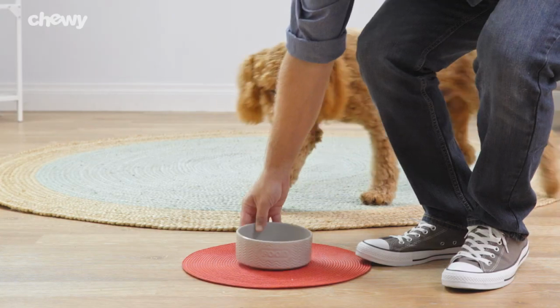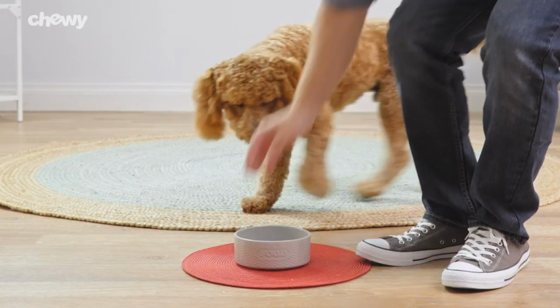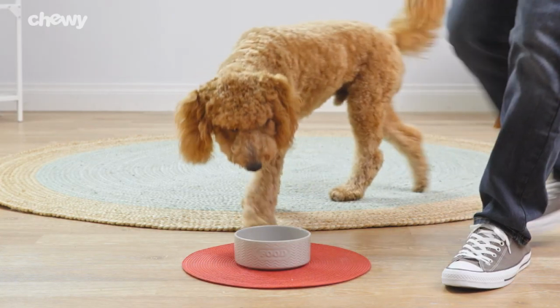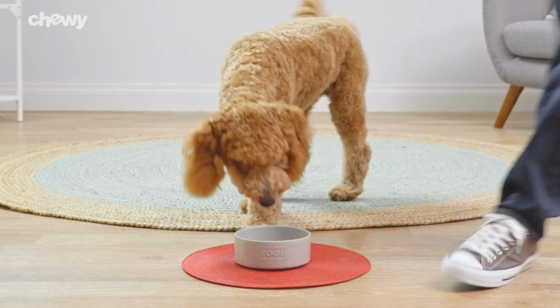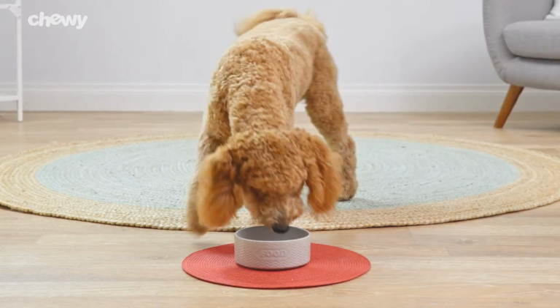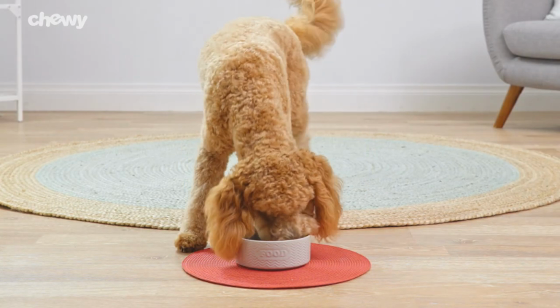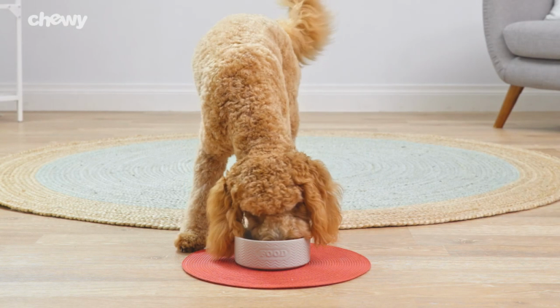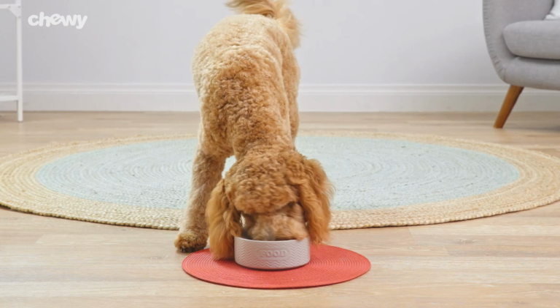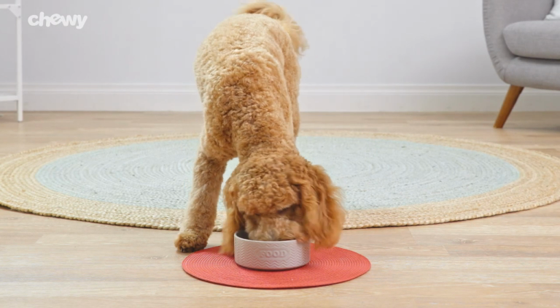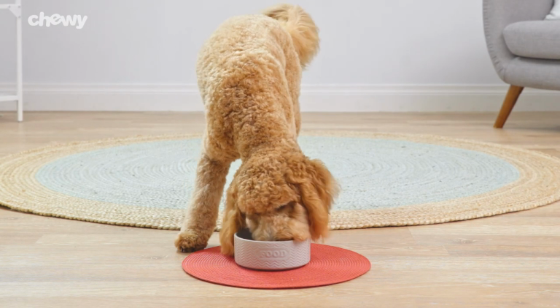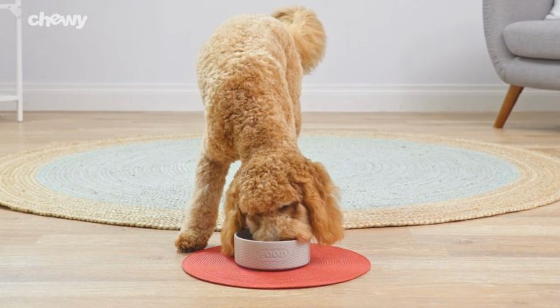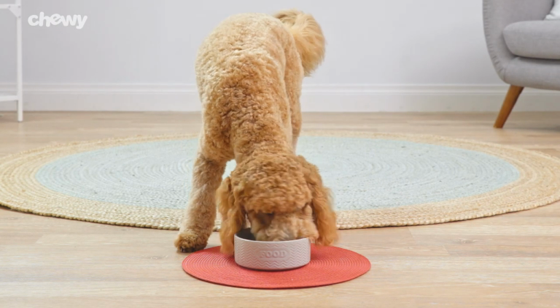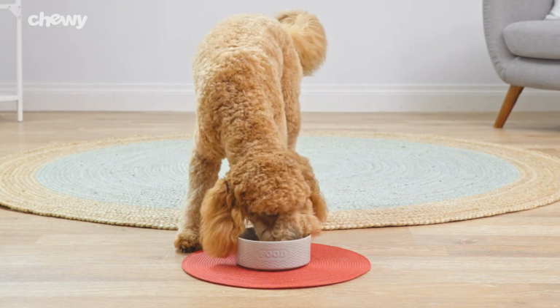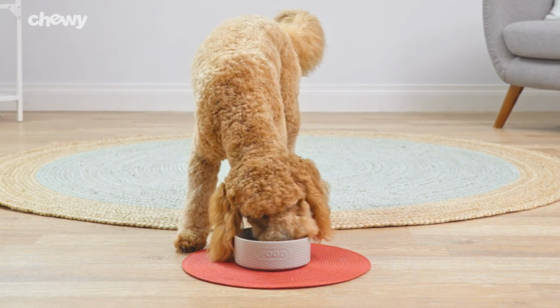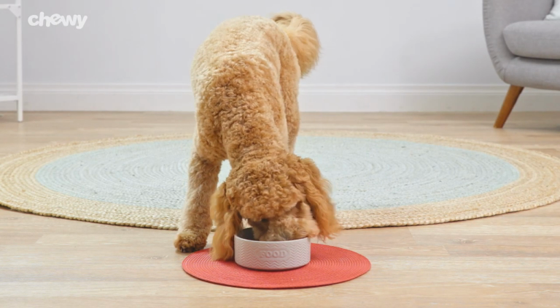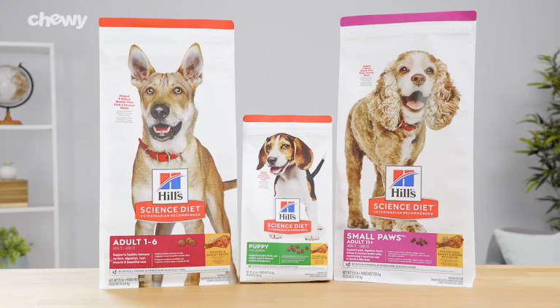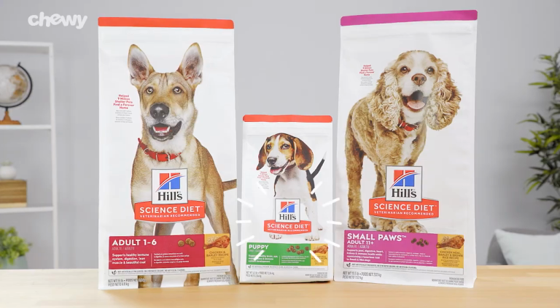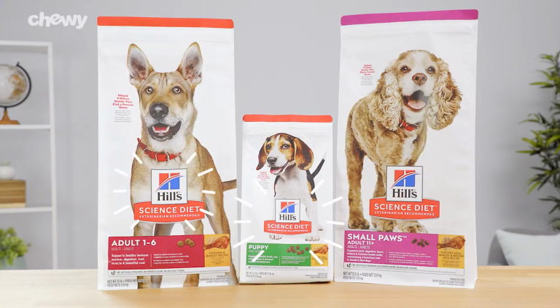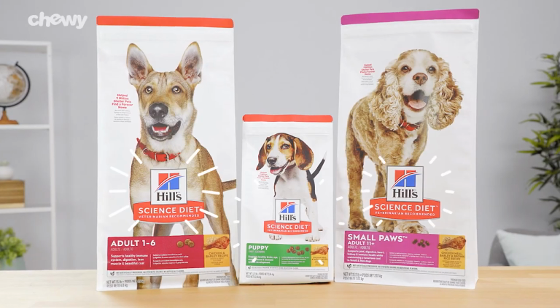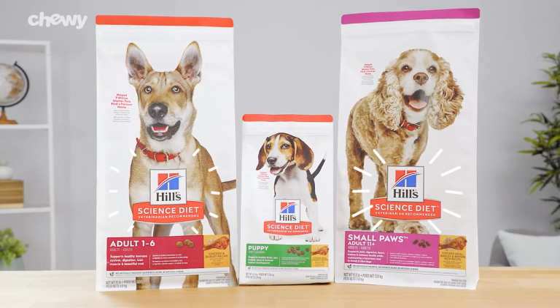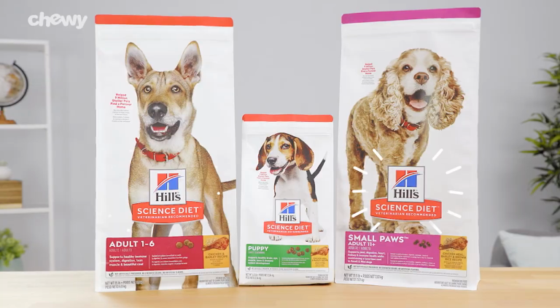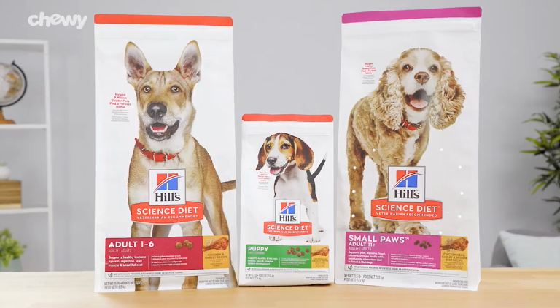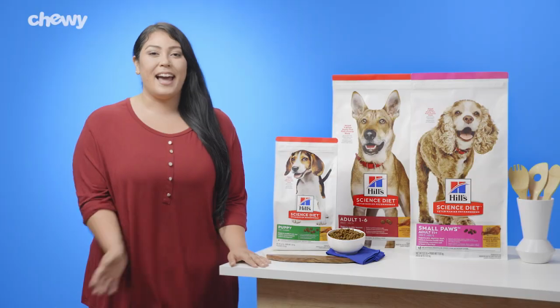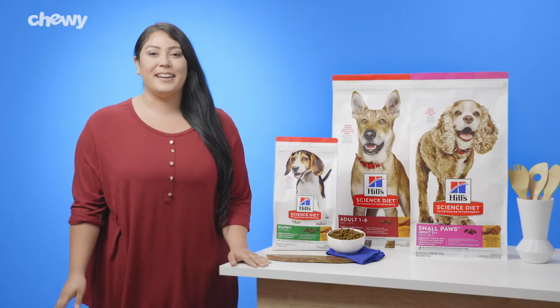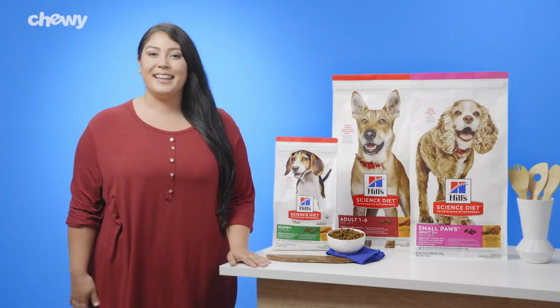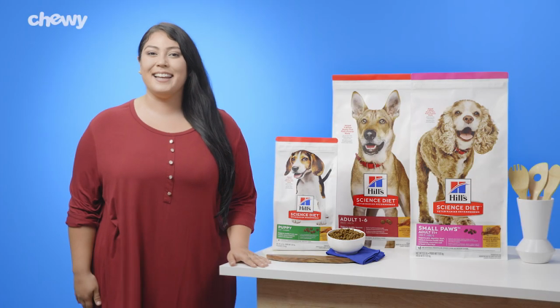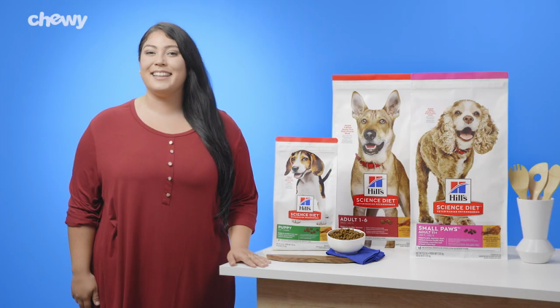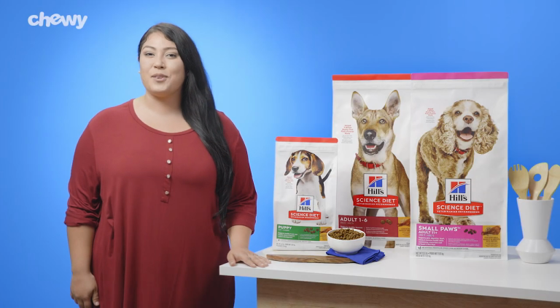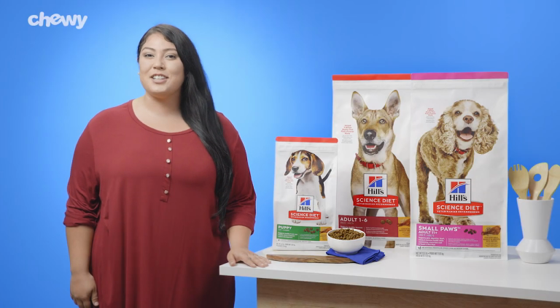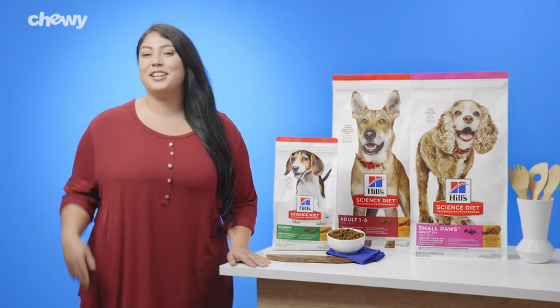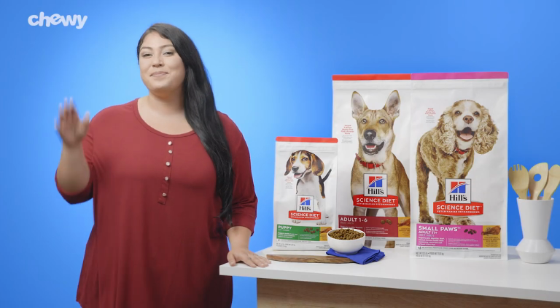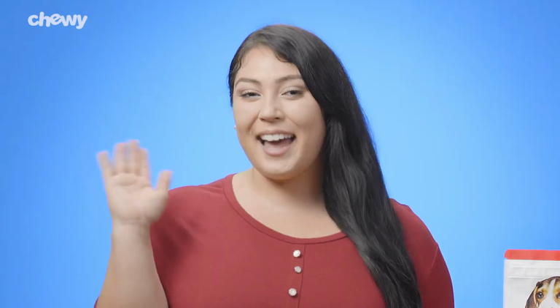So give your pup the great tasting nutrition they deserve with Science Diet. I'm Catalina. Thanks for watching. Bye!